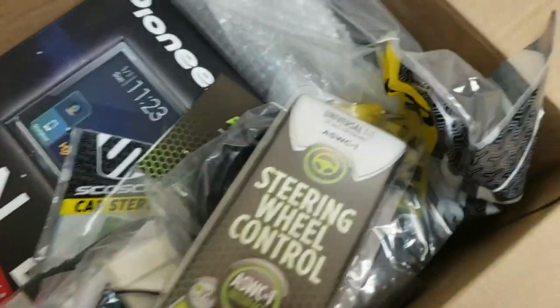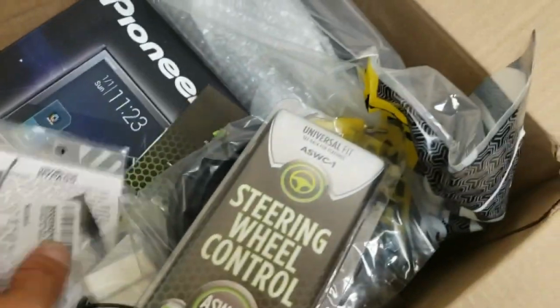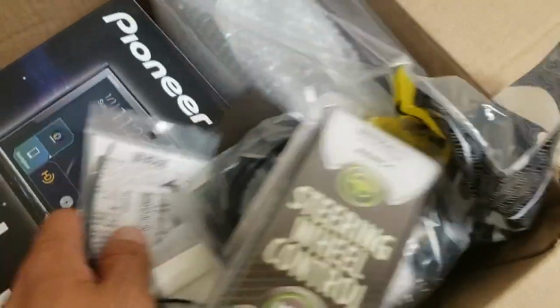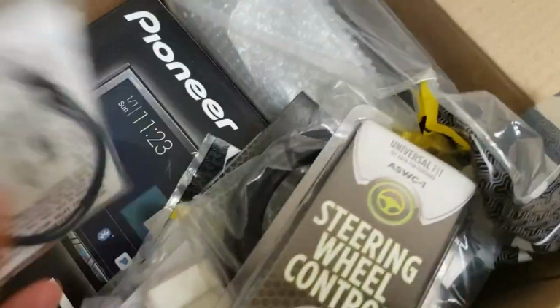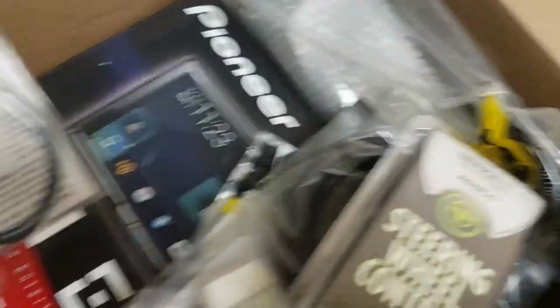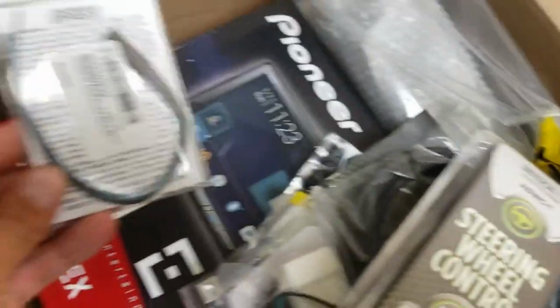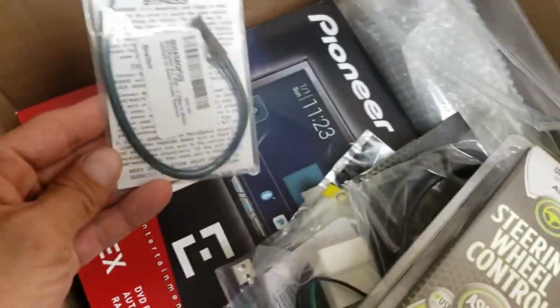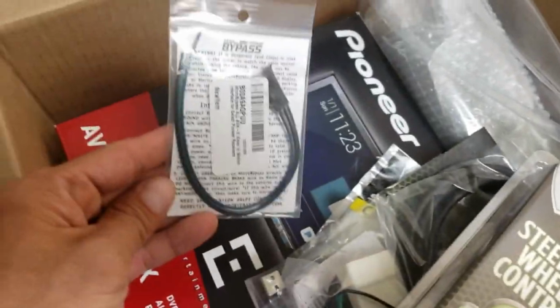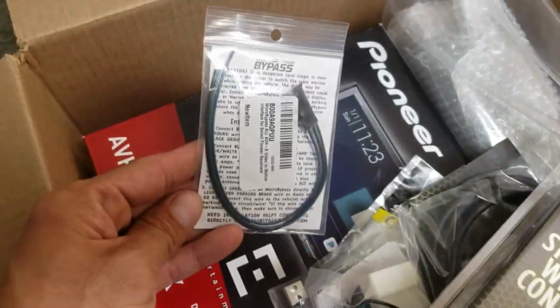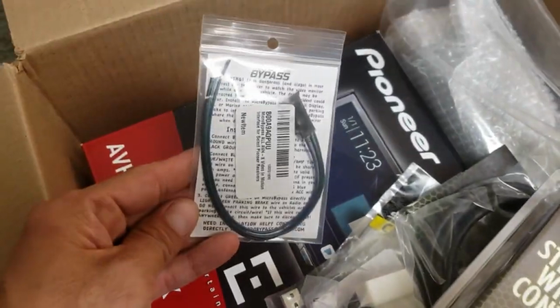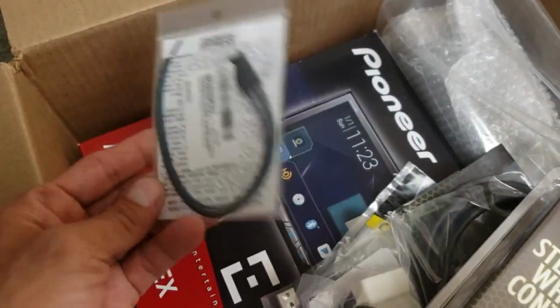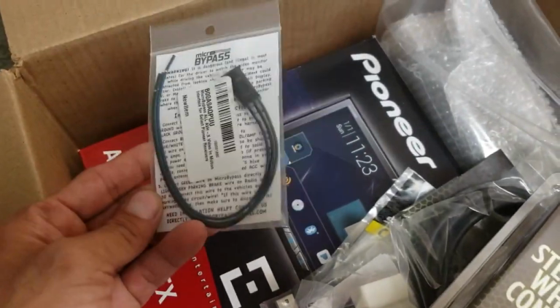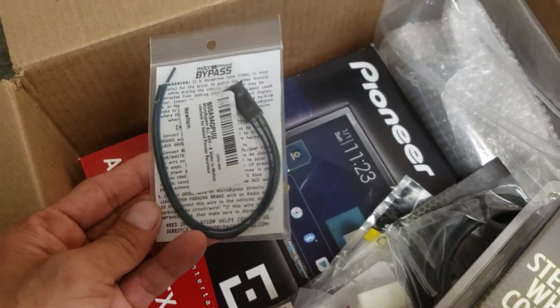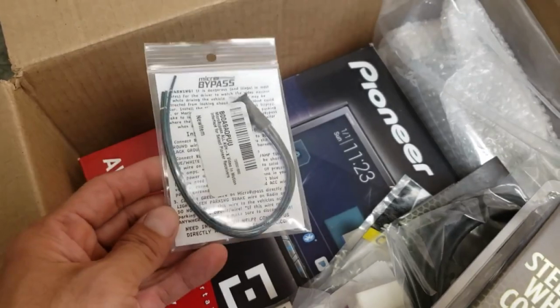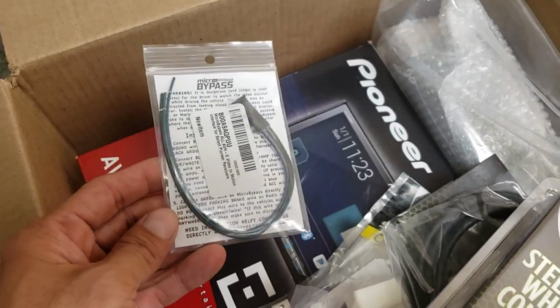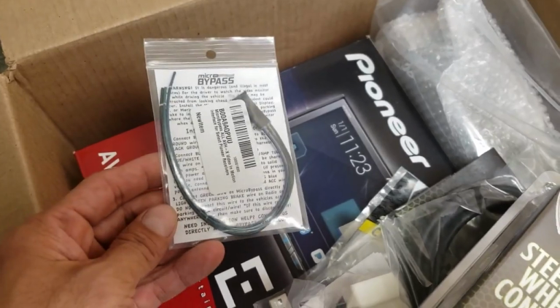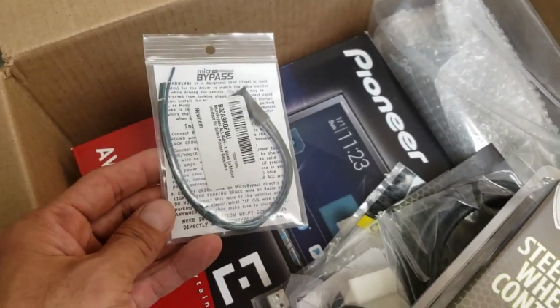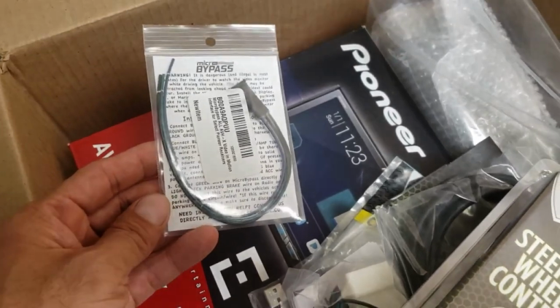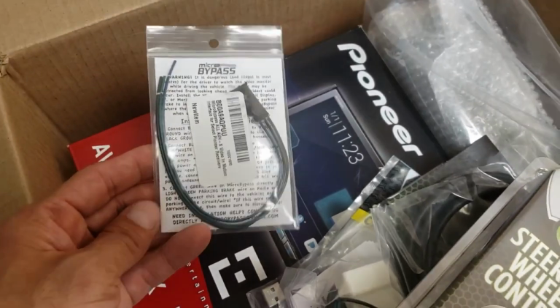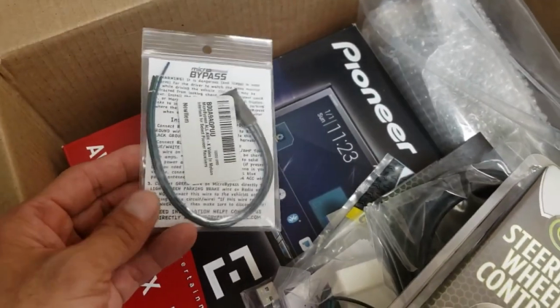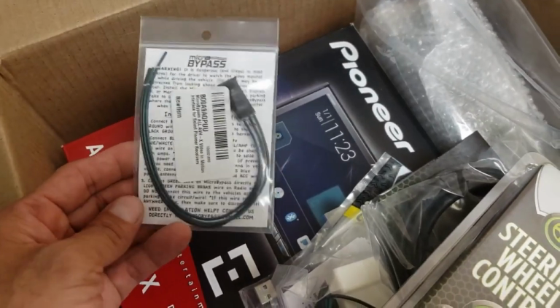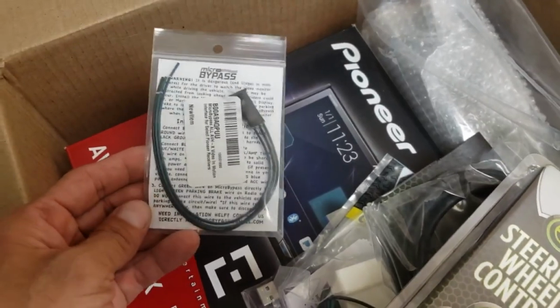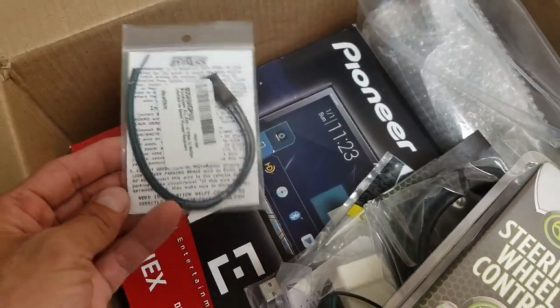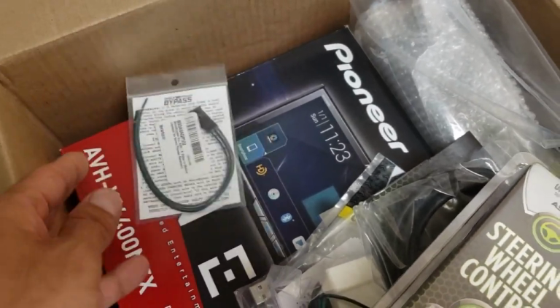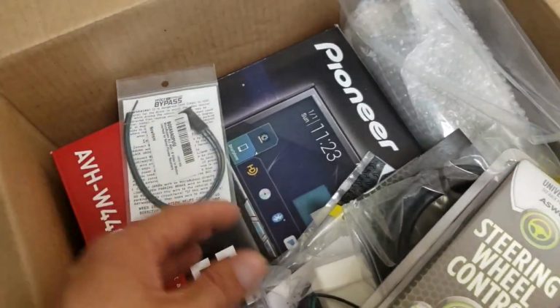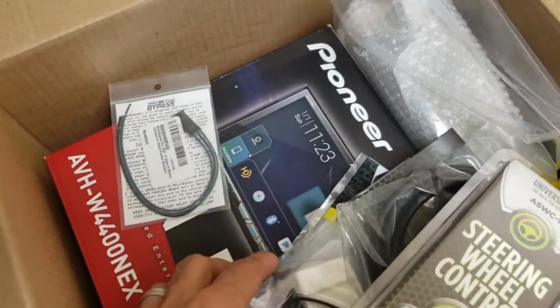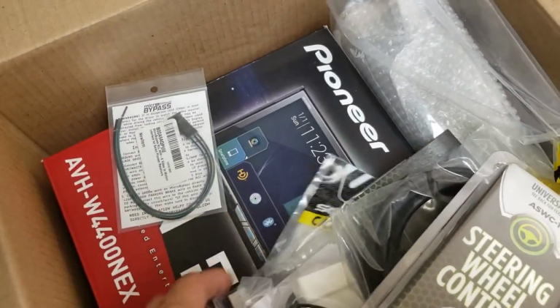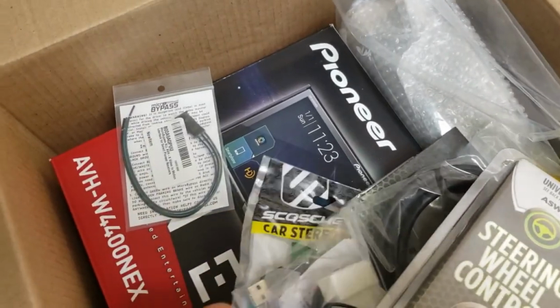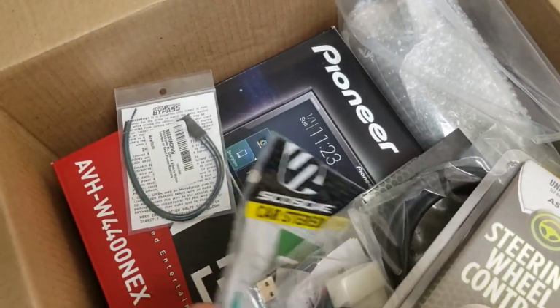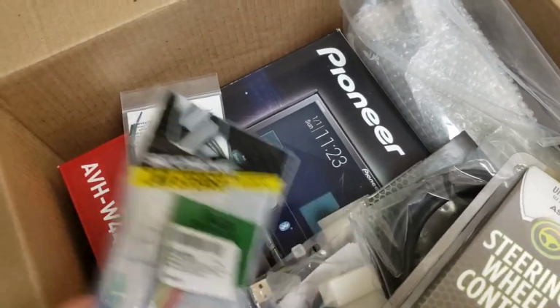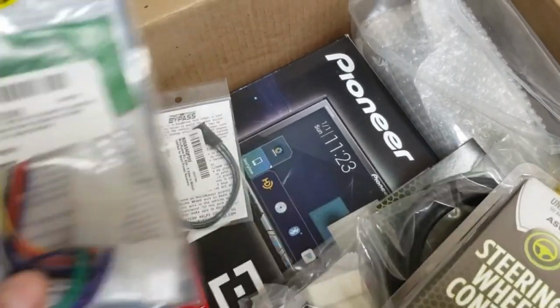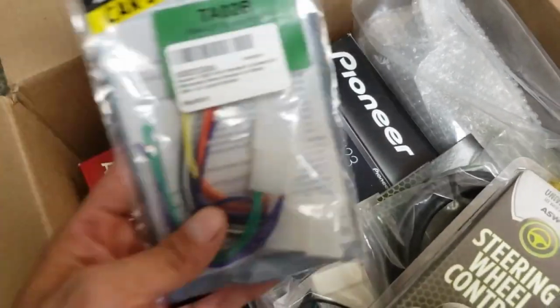Here's some of the stuff in the box. Here's the bypass — the brake bypass. Apparently you can't just ground out the parking brake wire in the head unit, so you've got to use one of those.